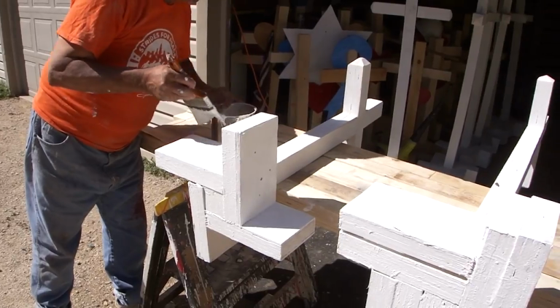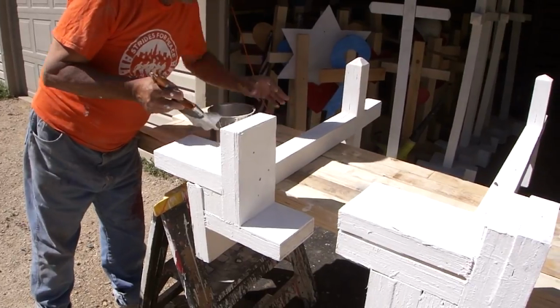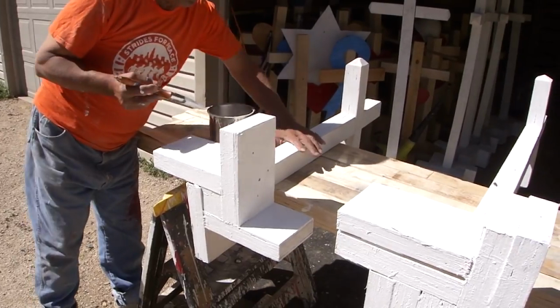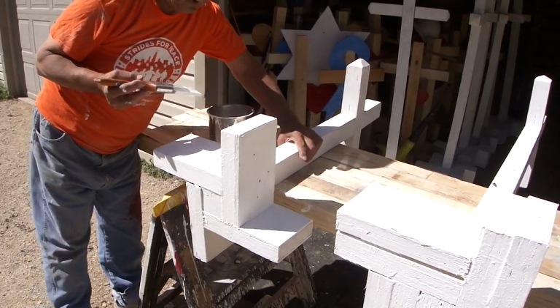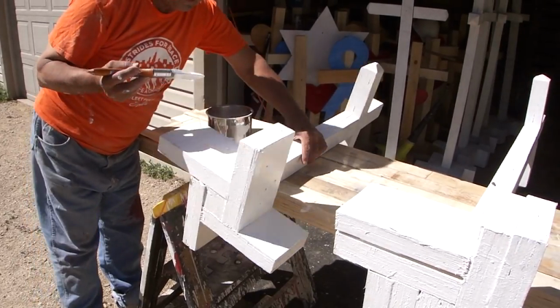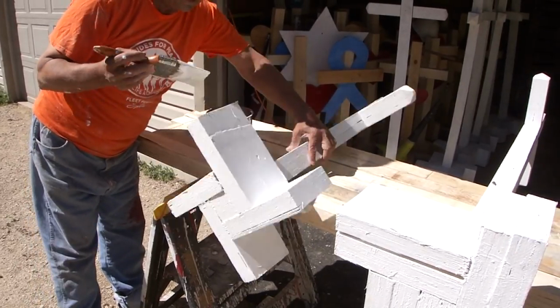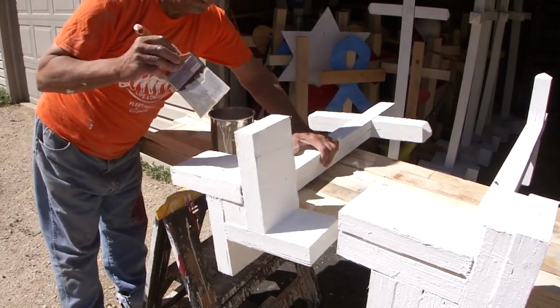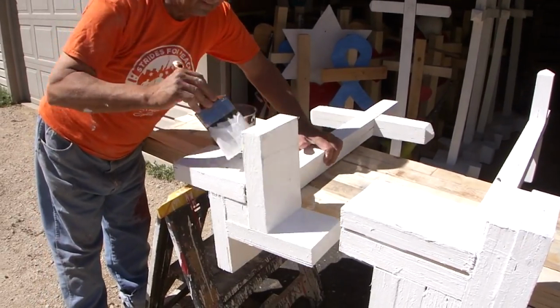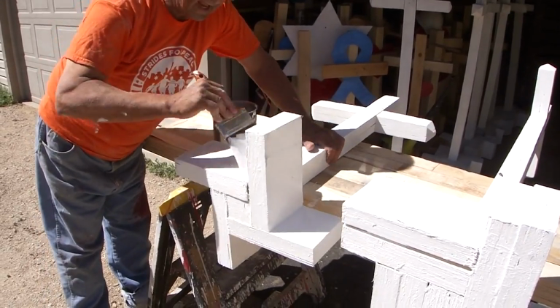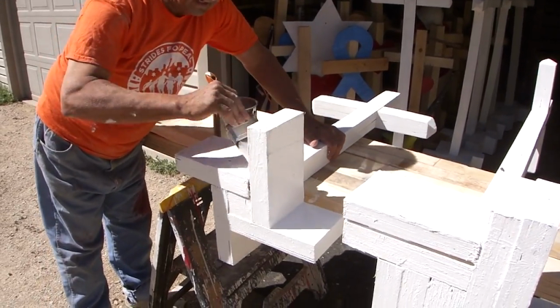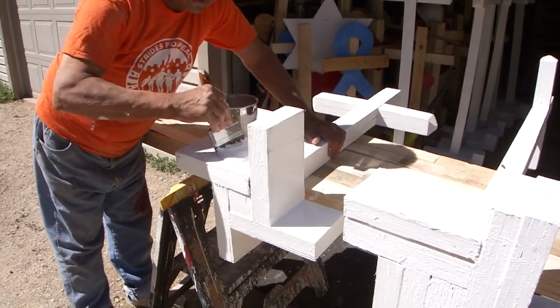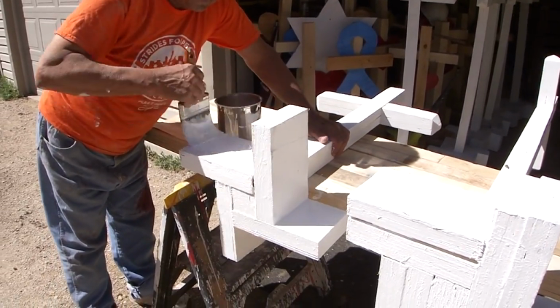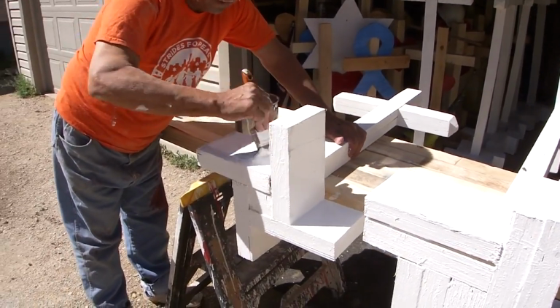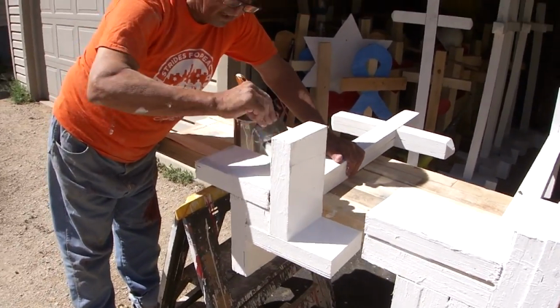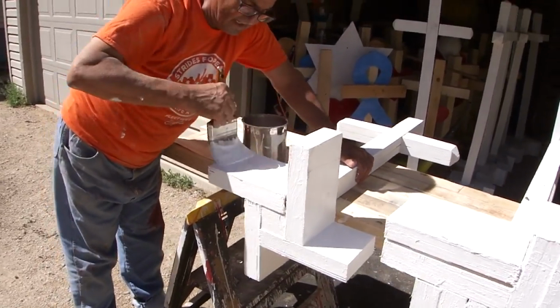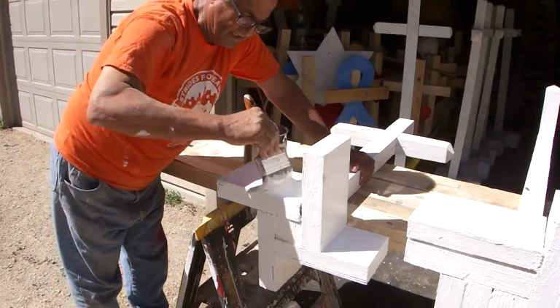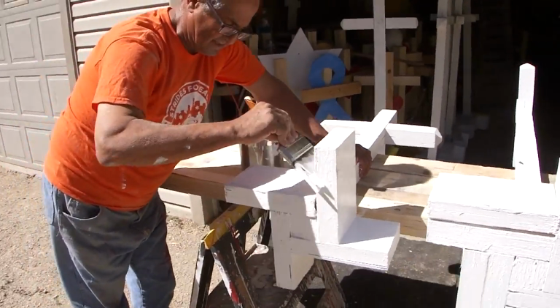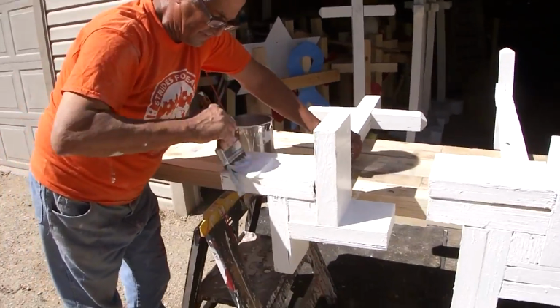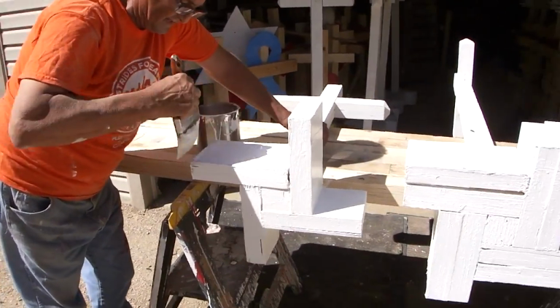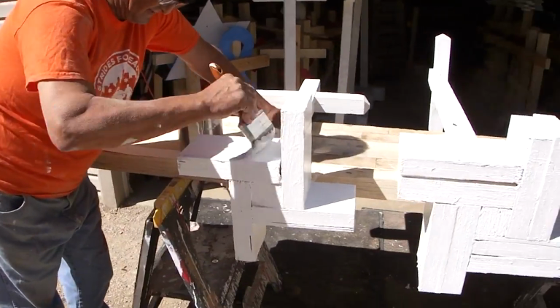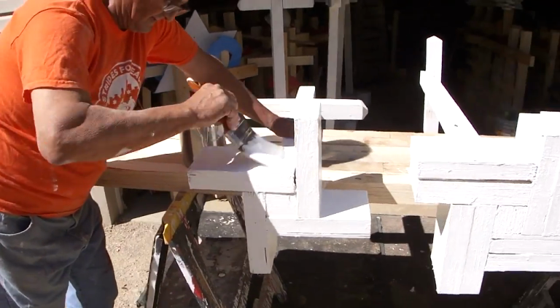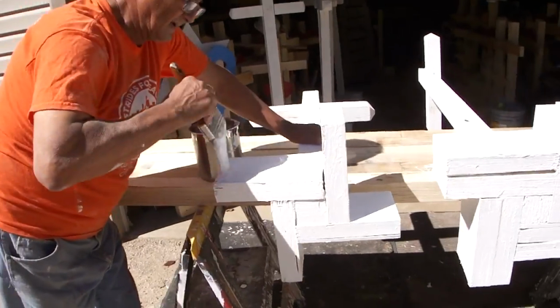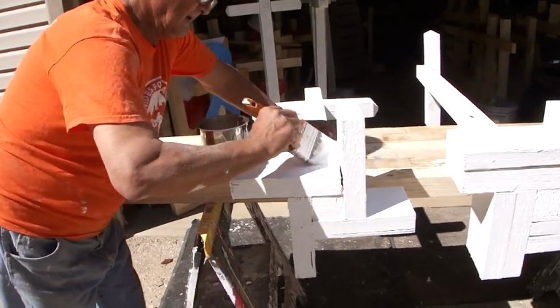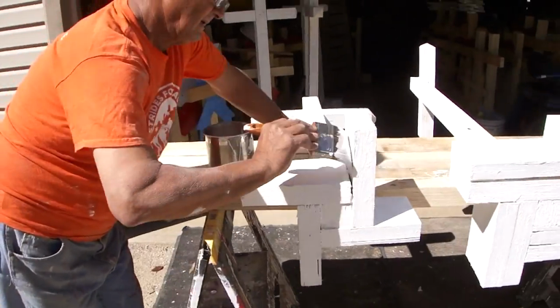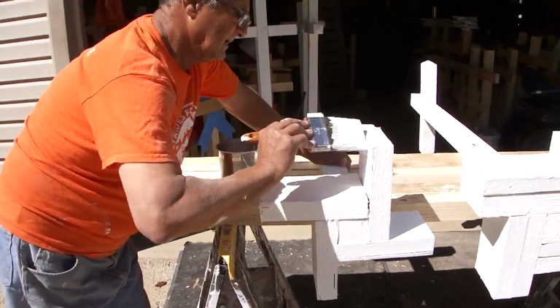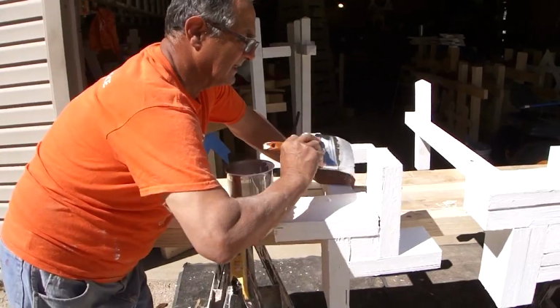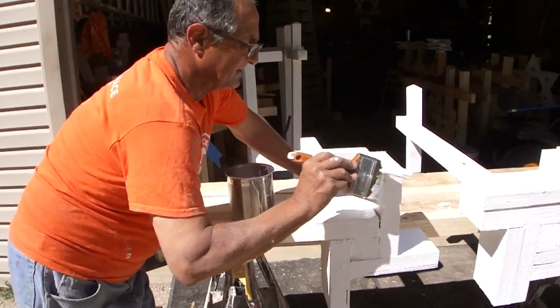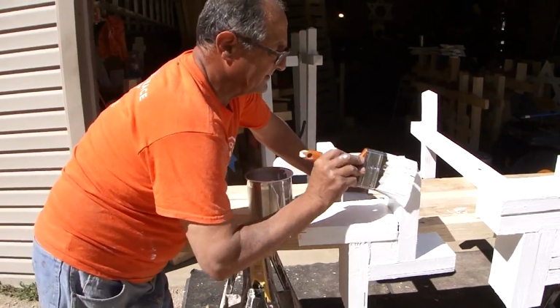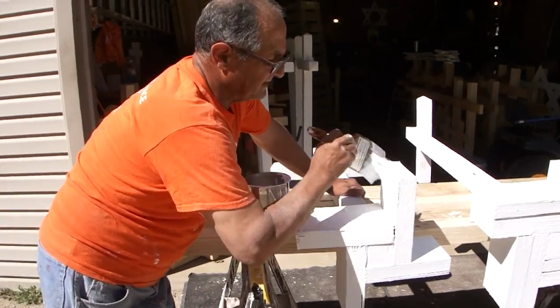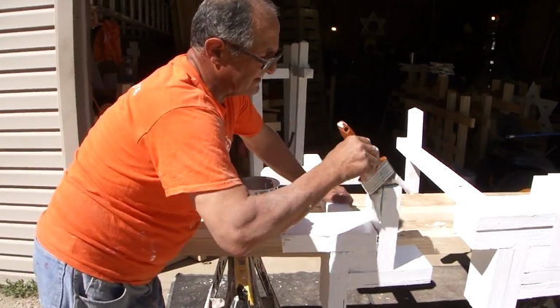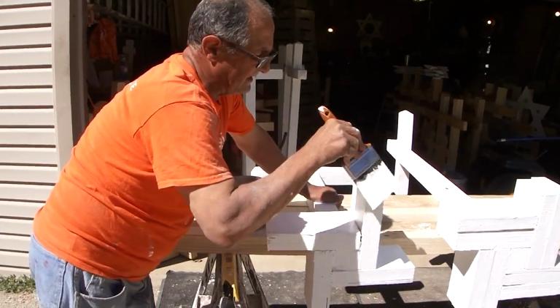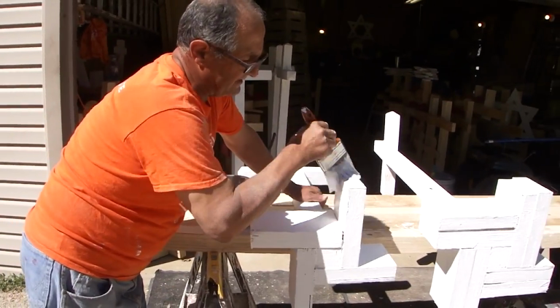Normally I do the stands first on my jobs, and then I'm going to do the cross last.